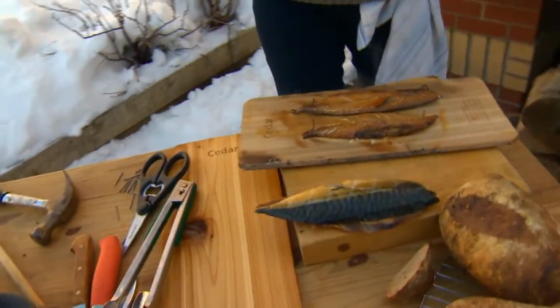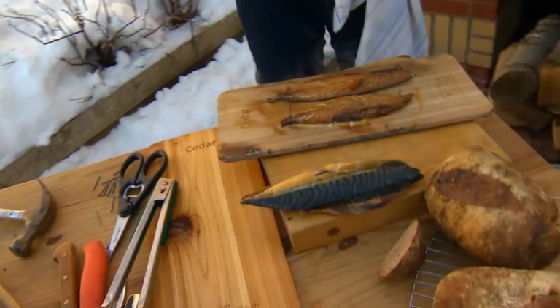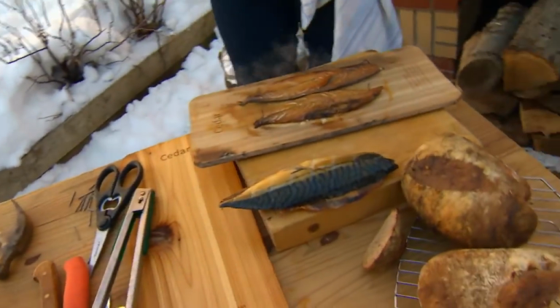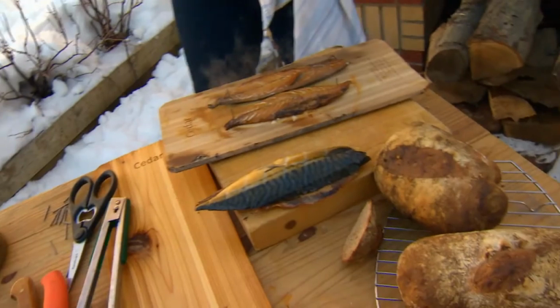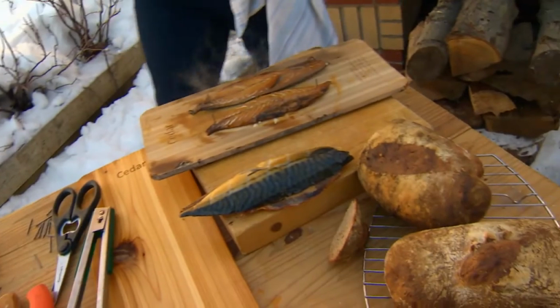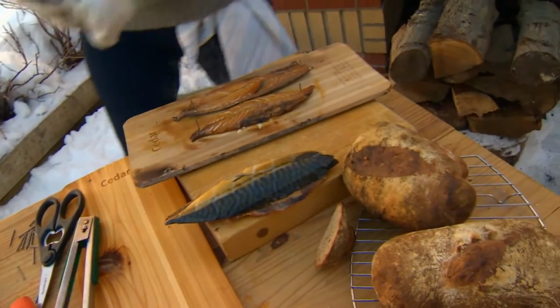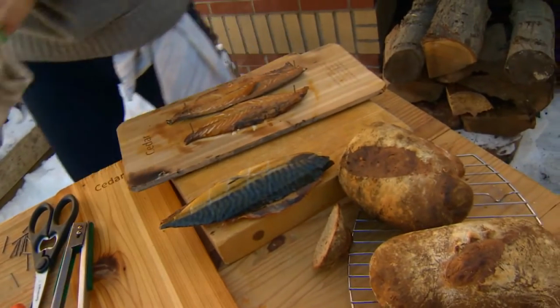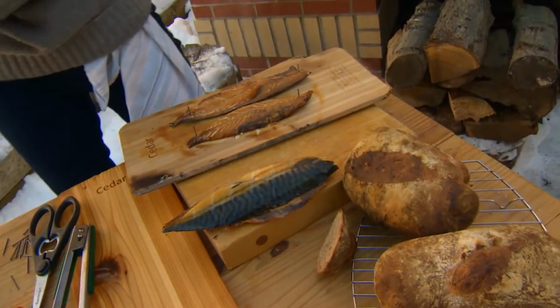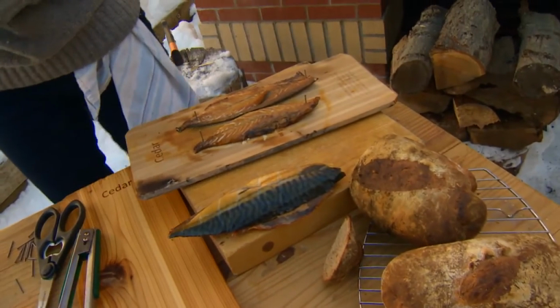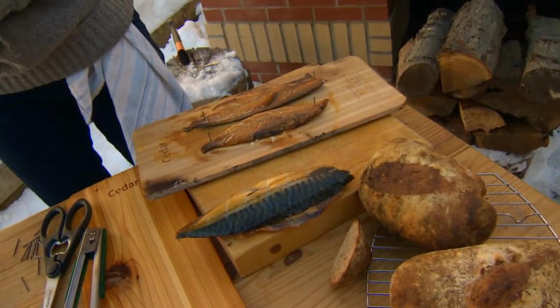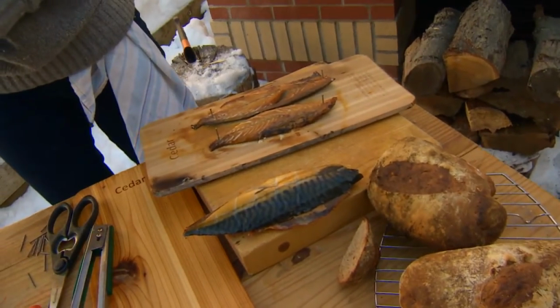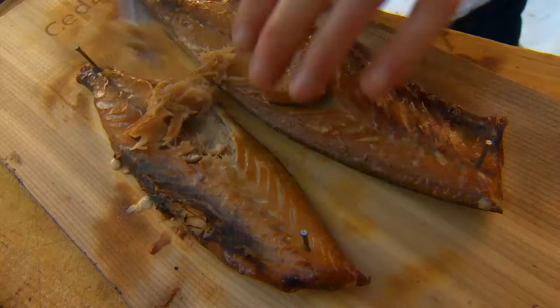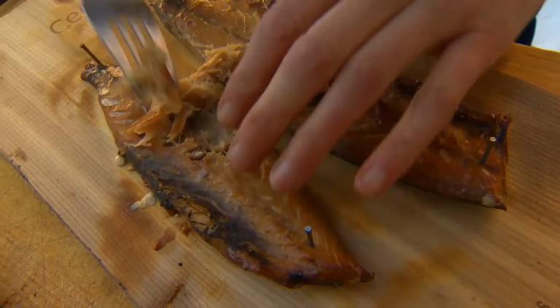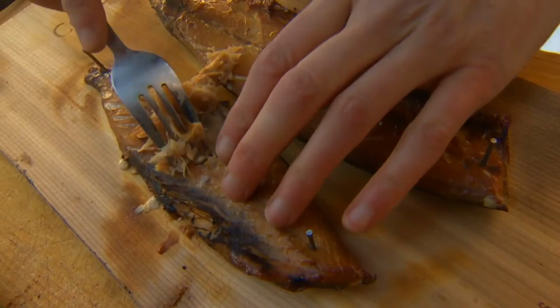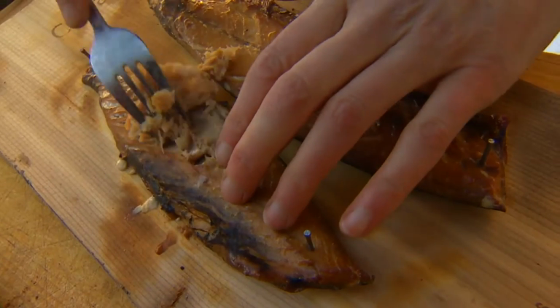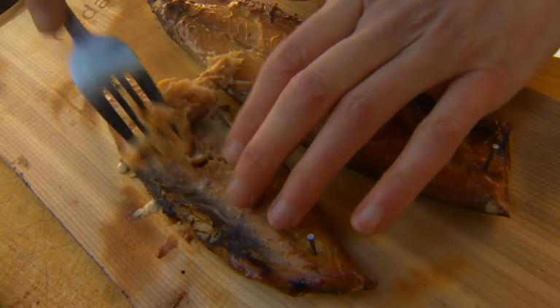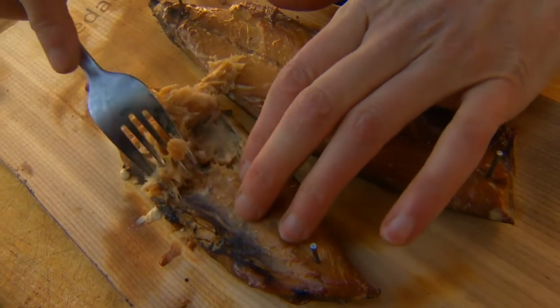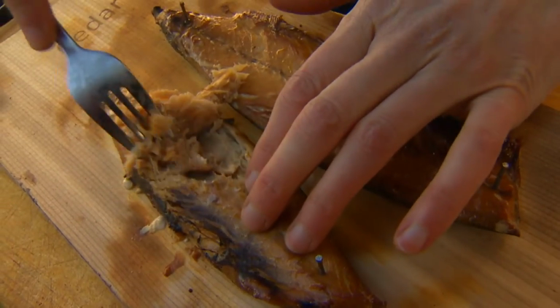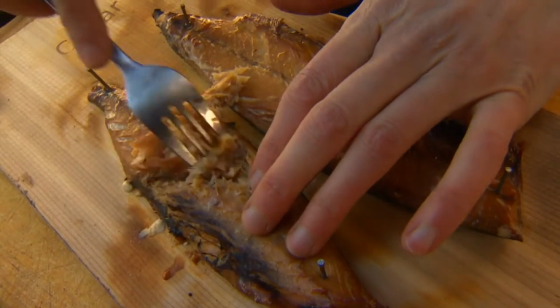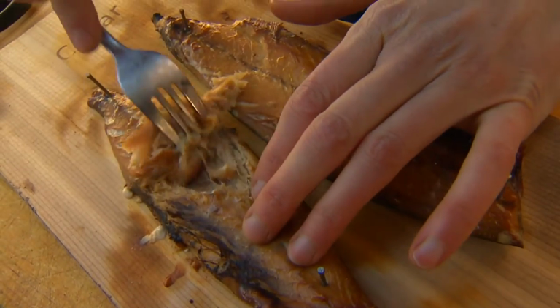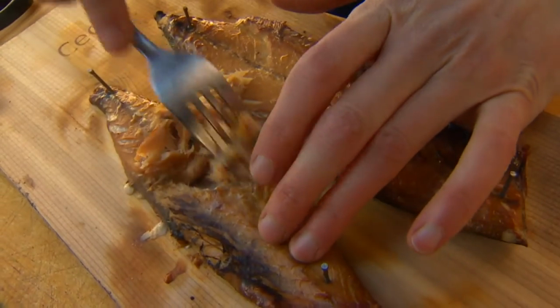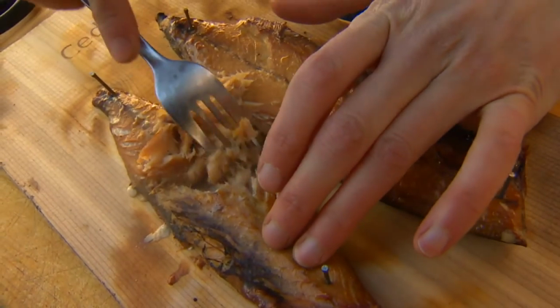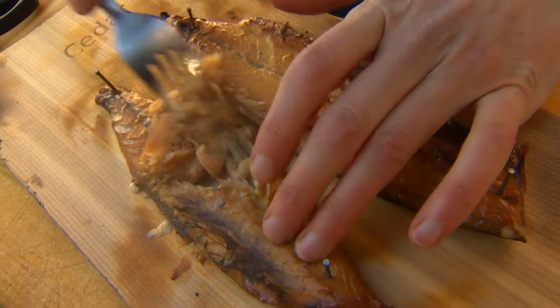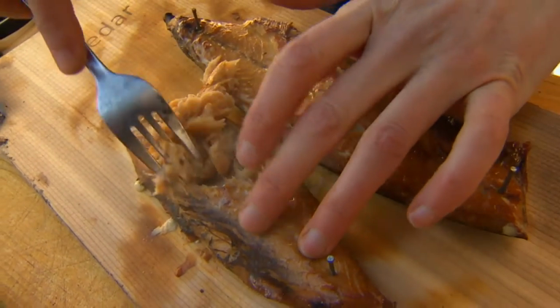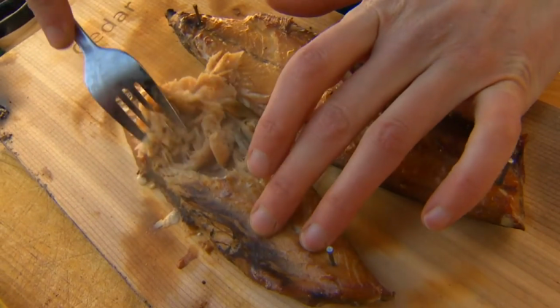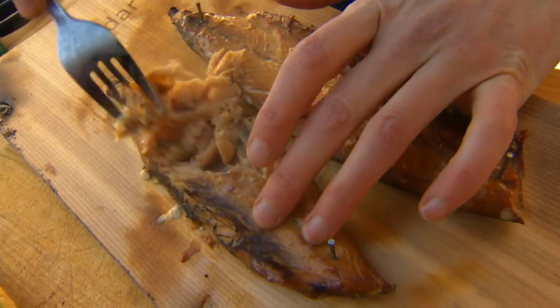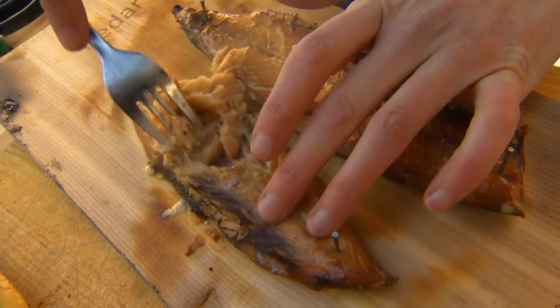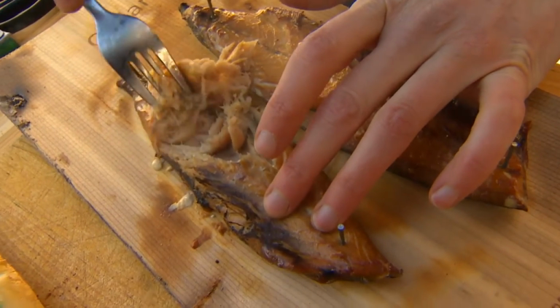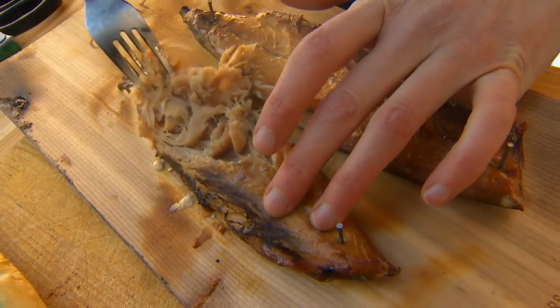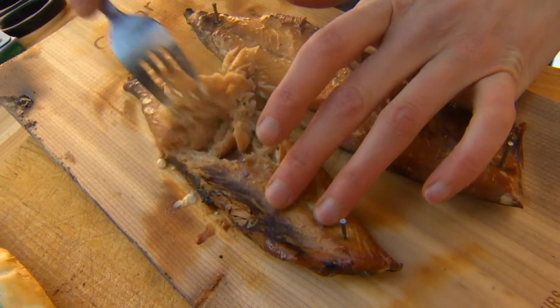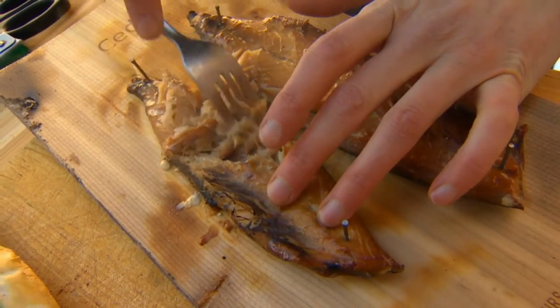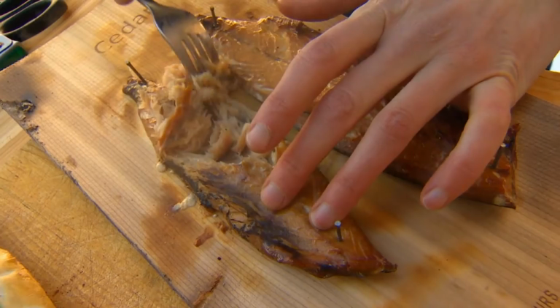They're fully cooked because they're smoked, so you're just looking for them to warm up really. And they'll flake right off.